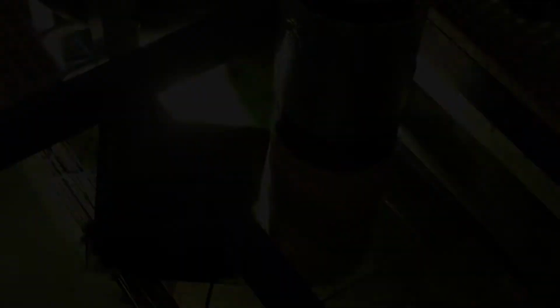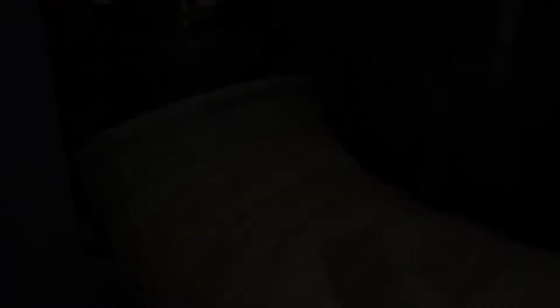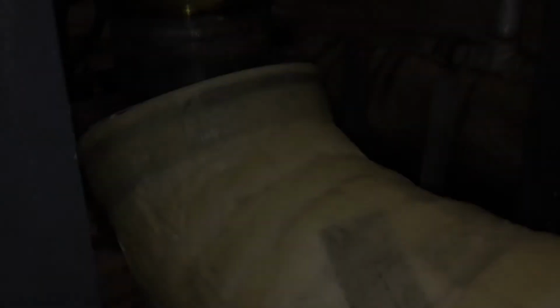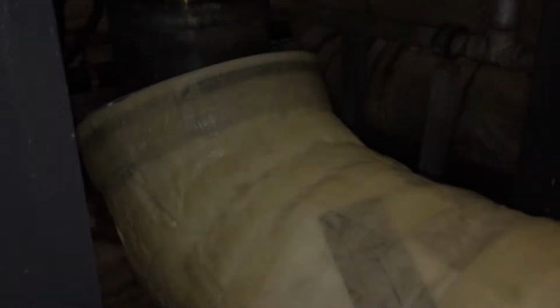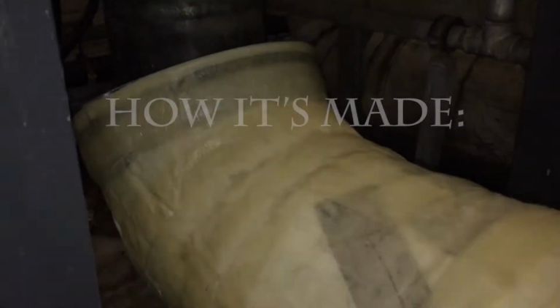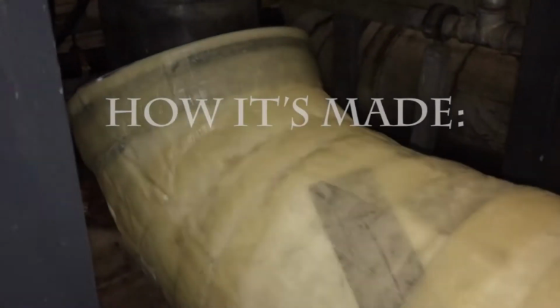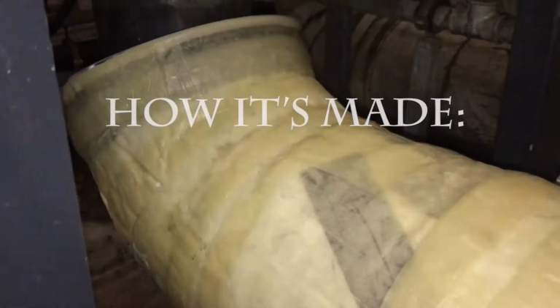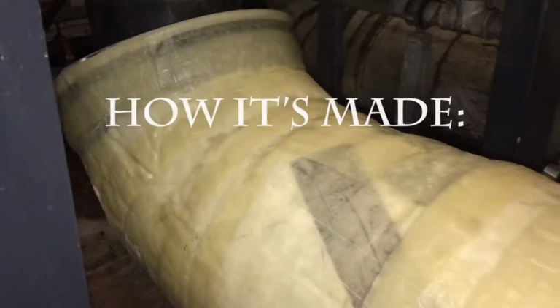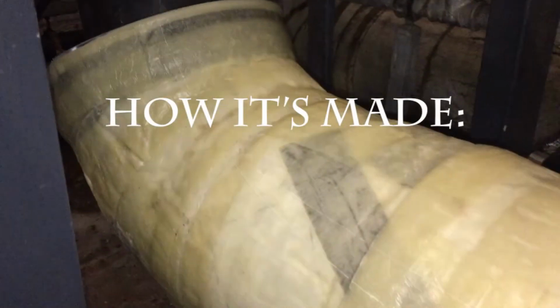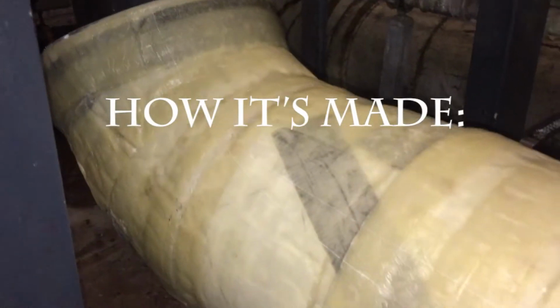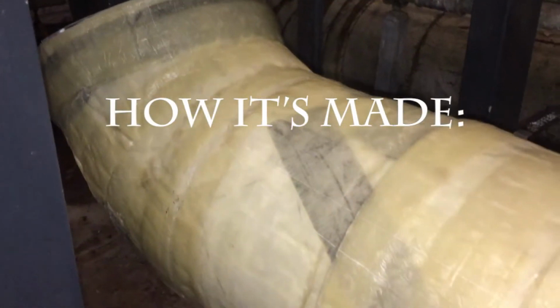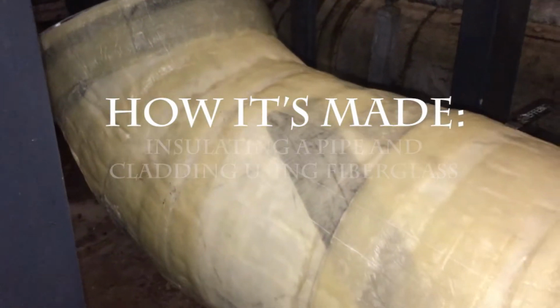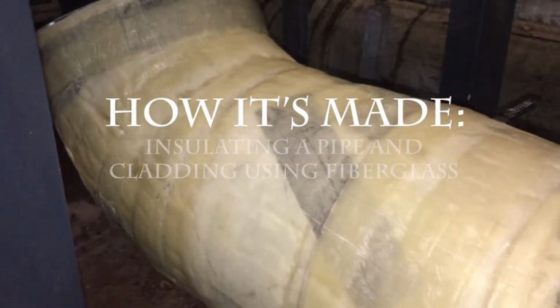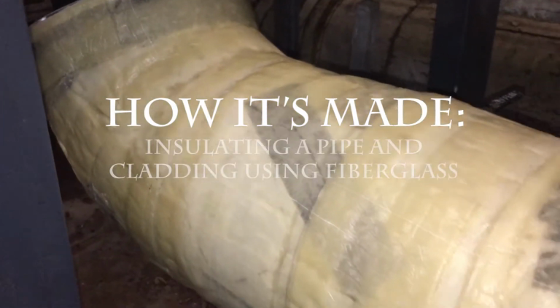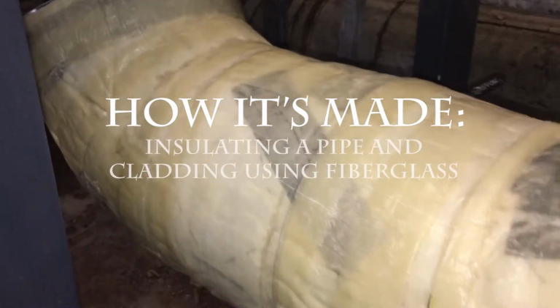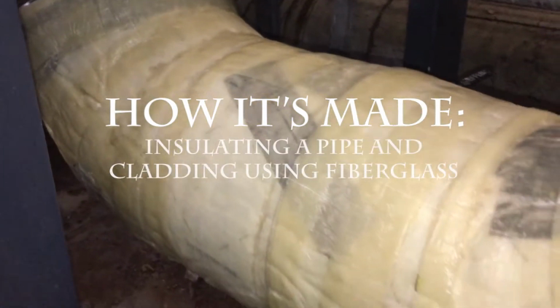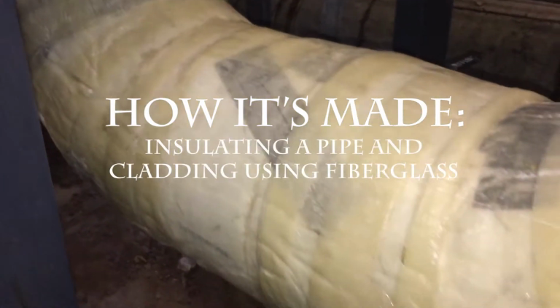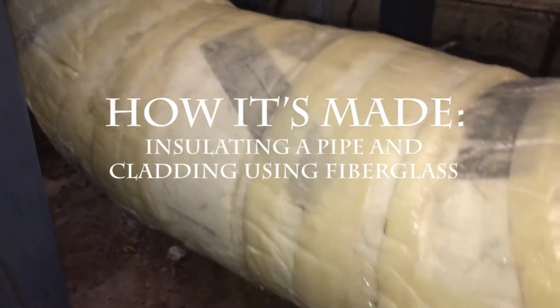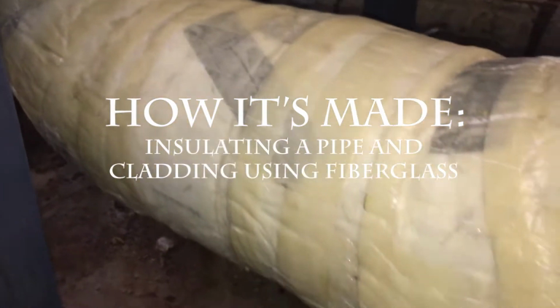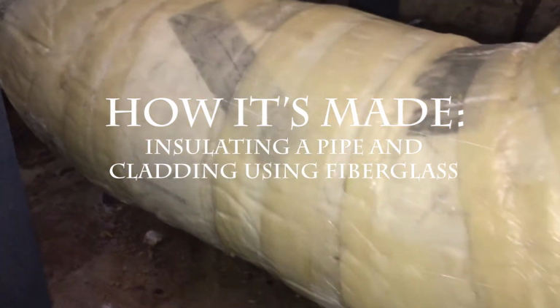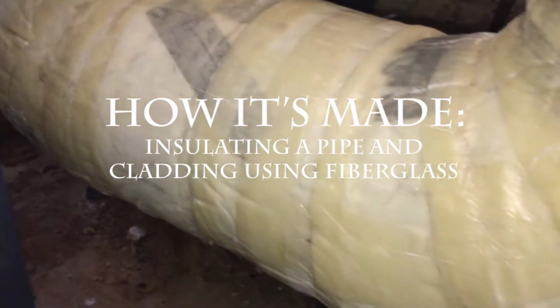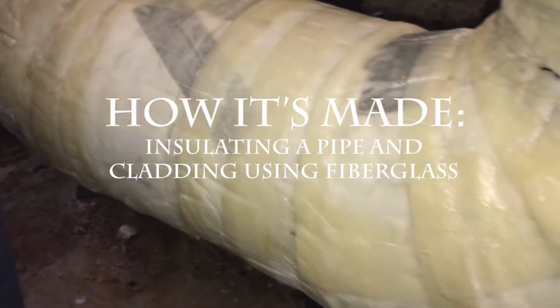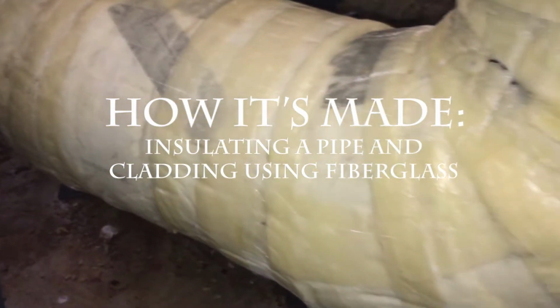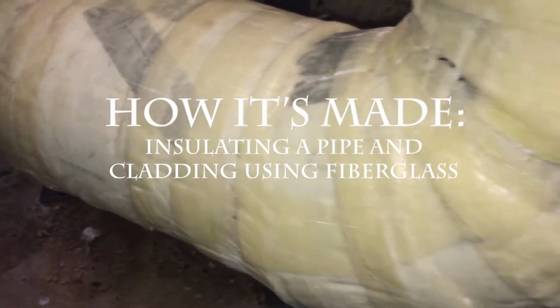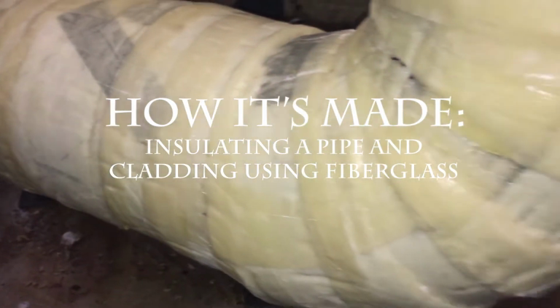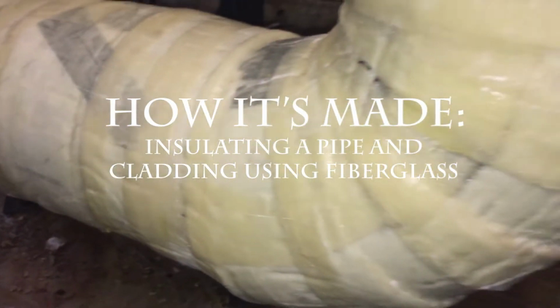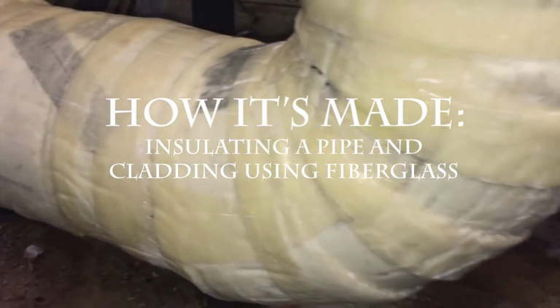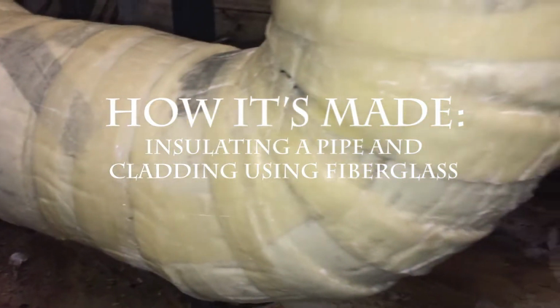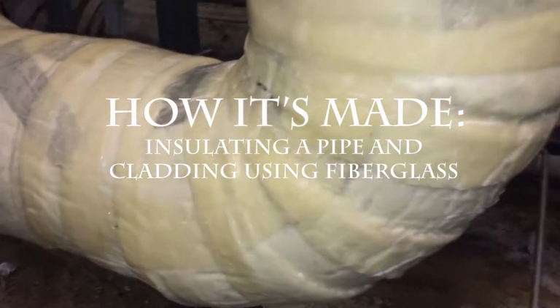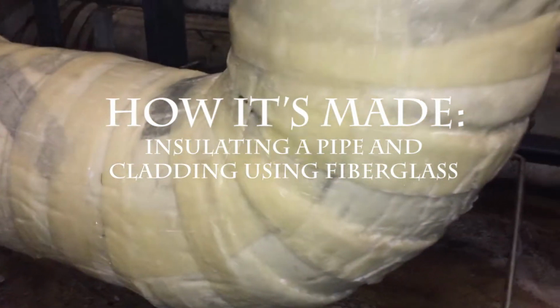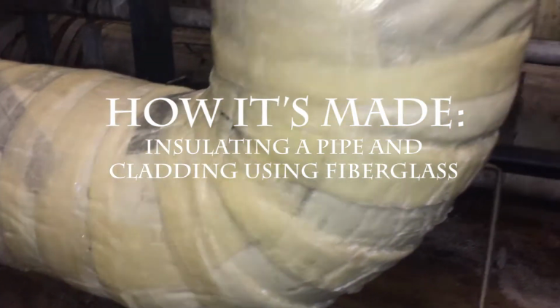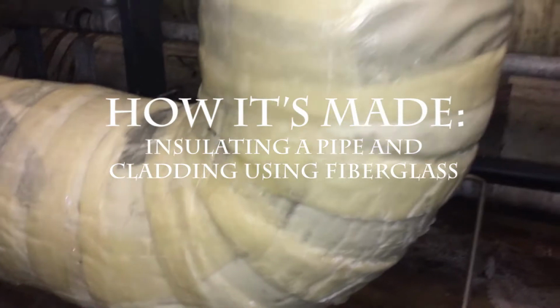How it's made: insulating a pipe and cladding using fiberglass.